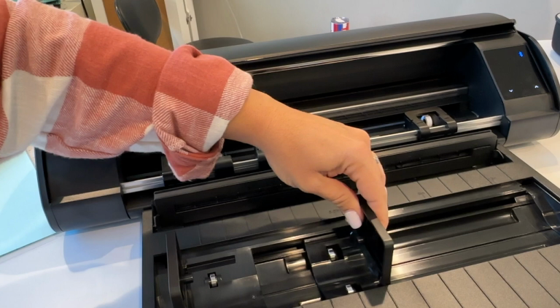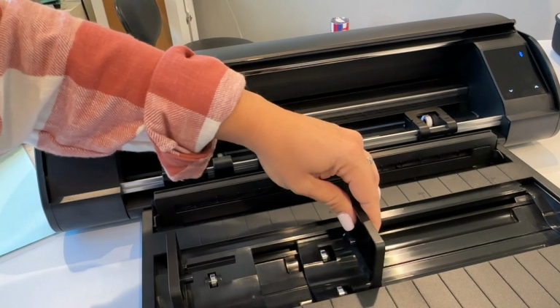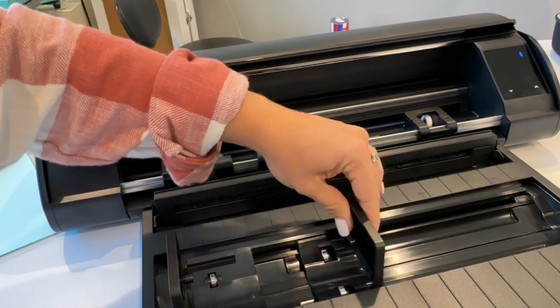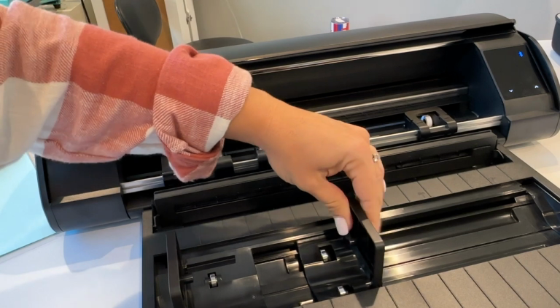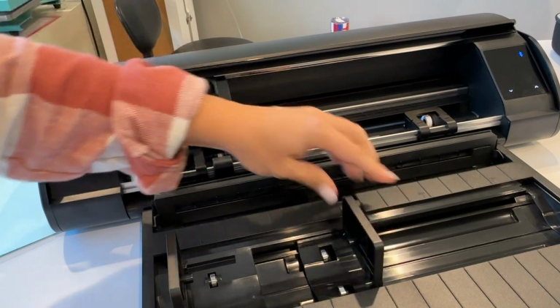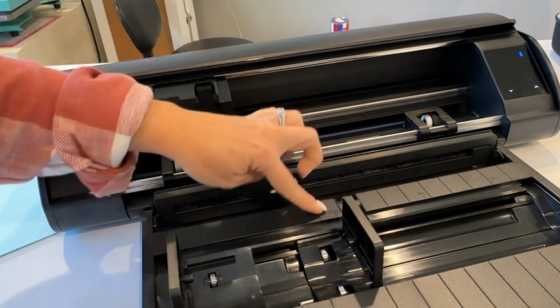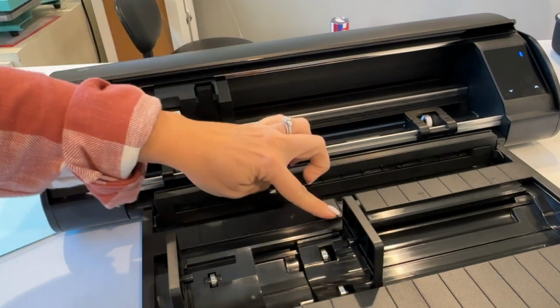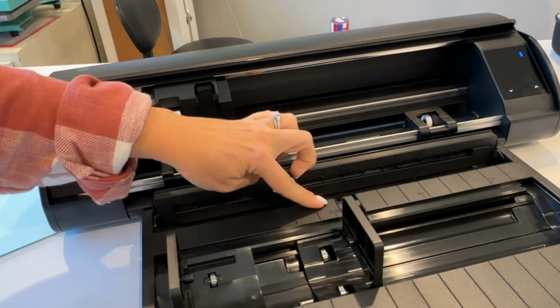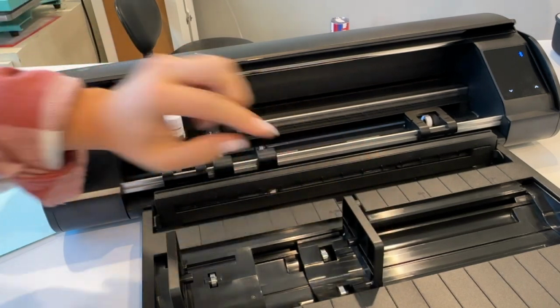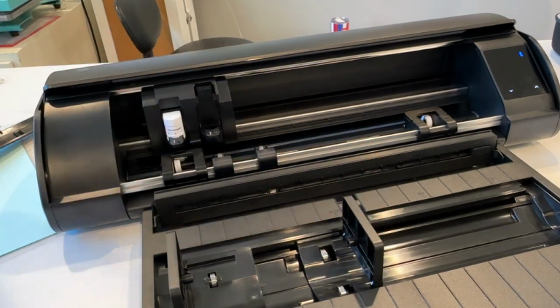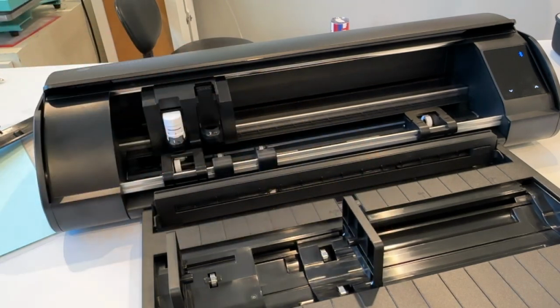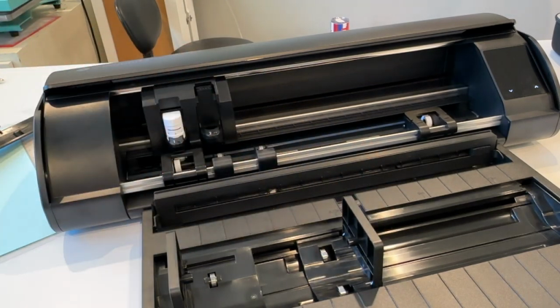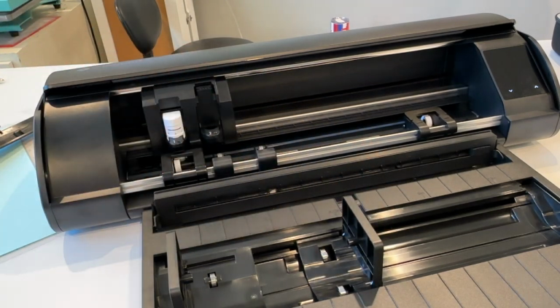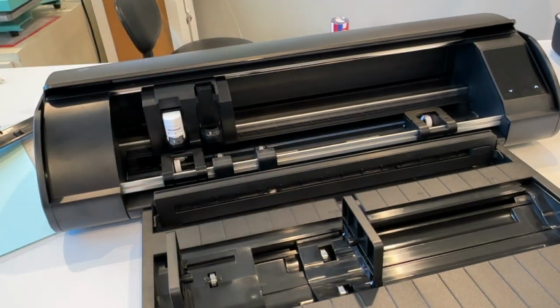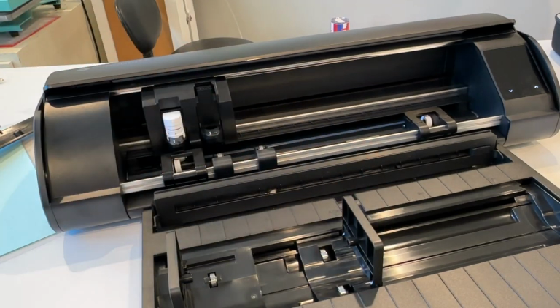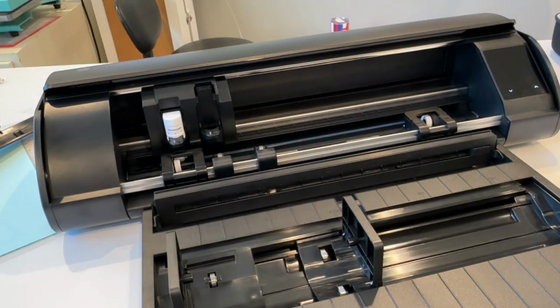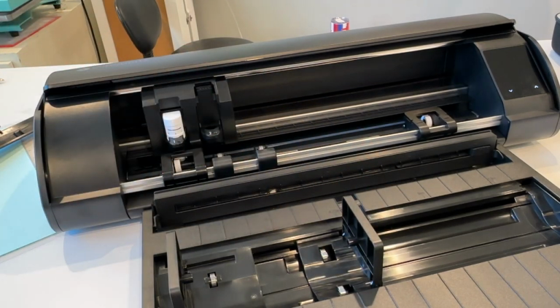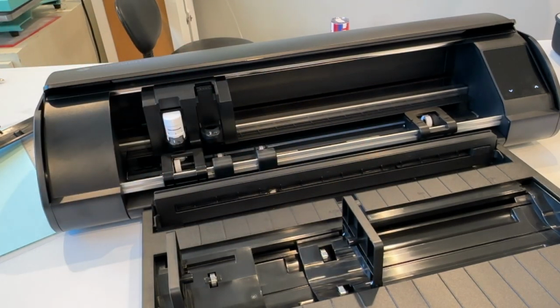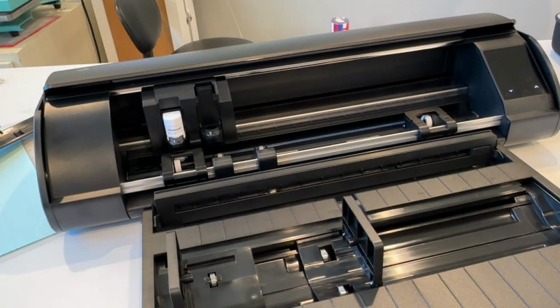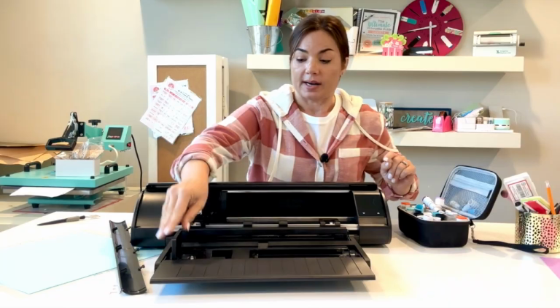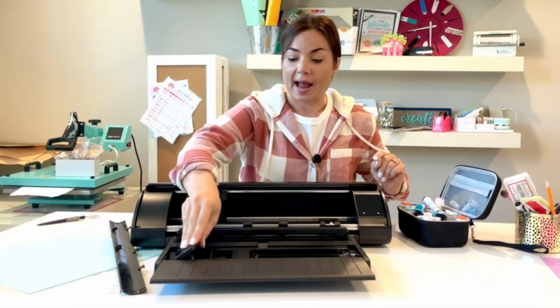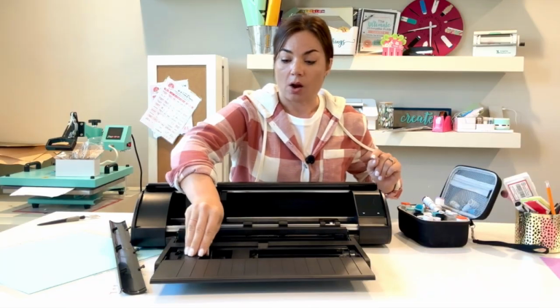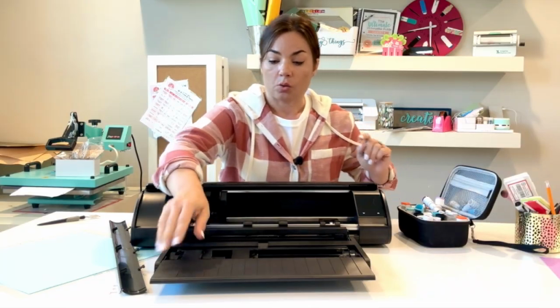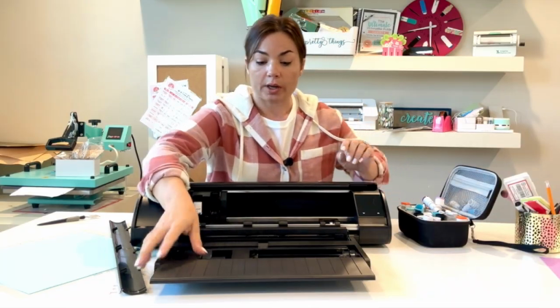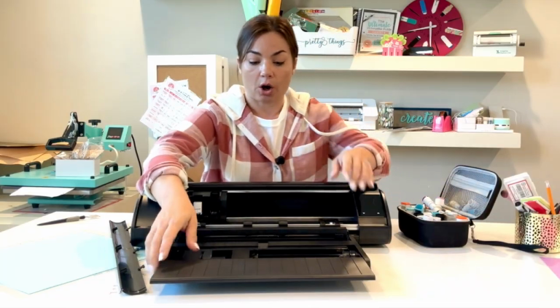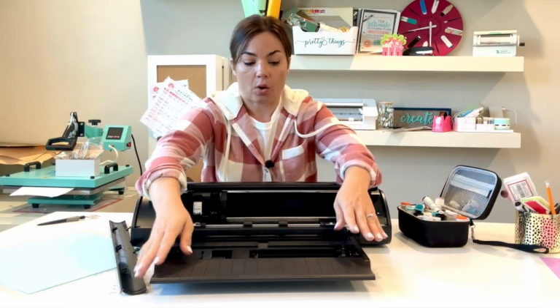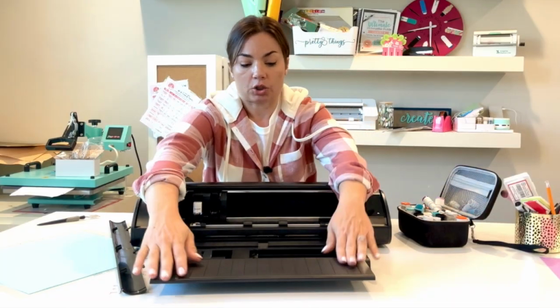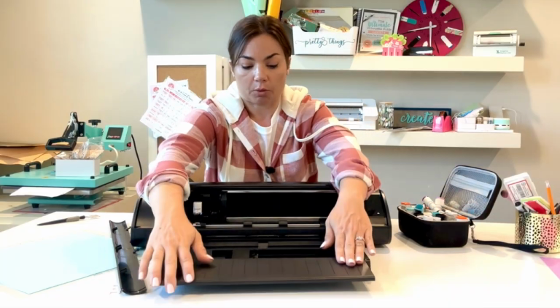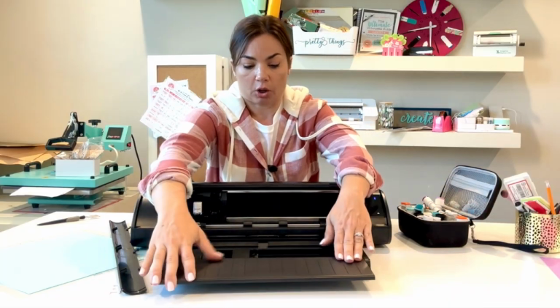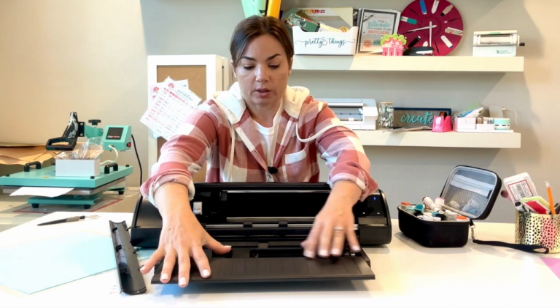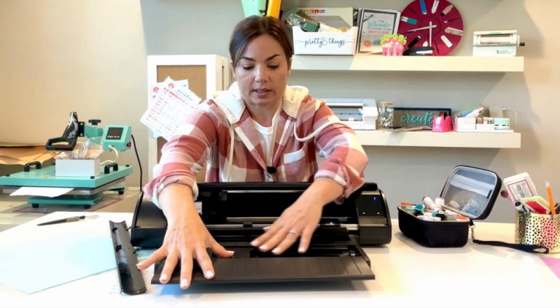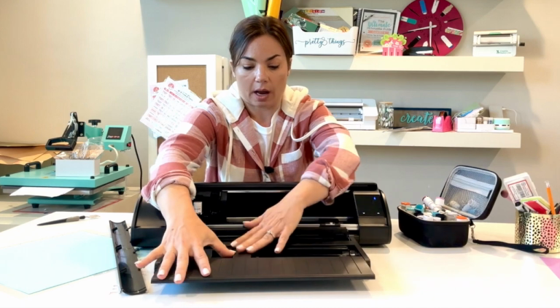If you have a smaller roll, there's a nine-inch position, and there's also a five-and-a-half inch position as well.